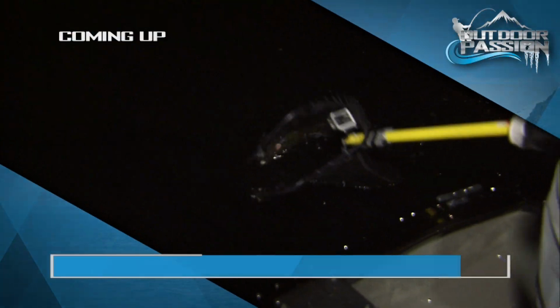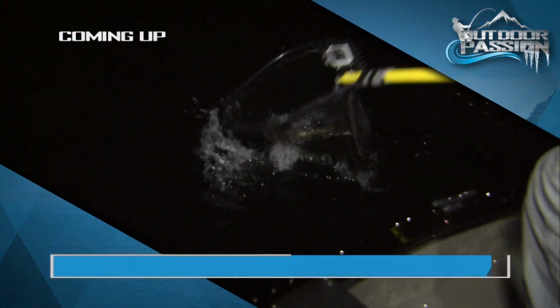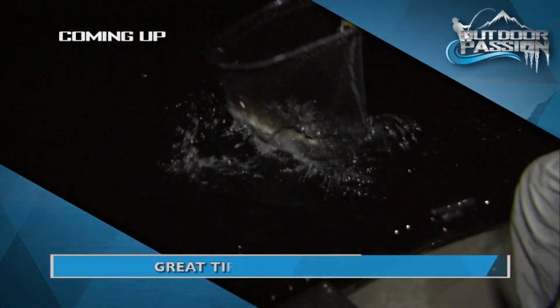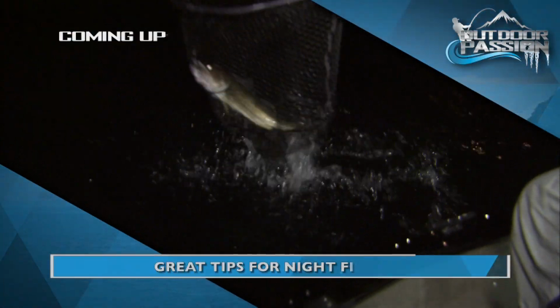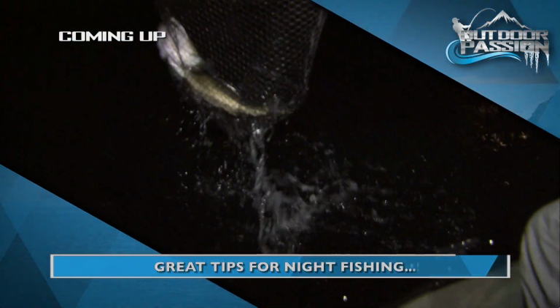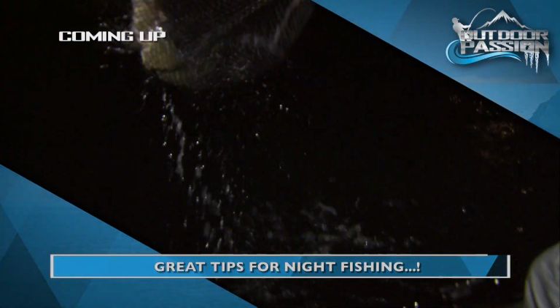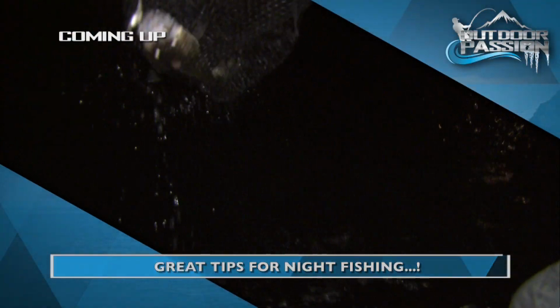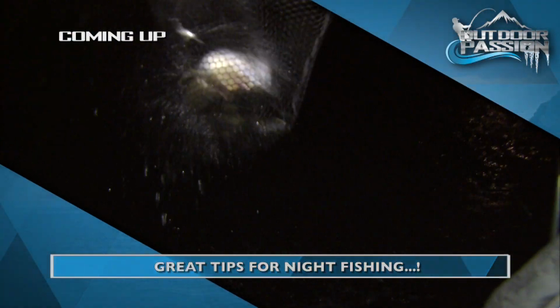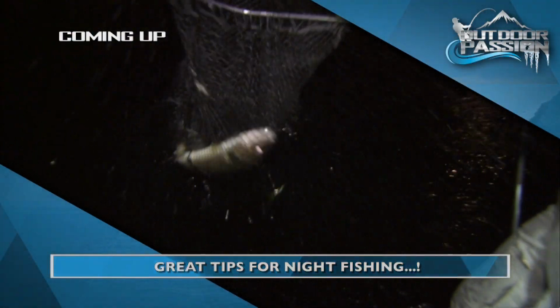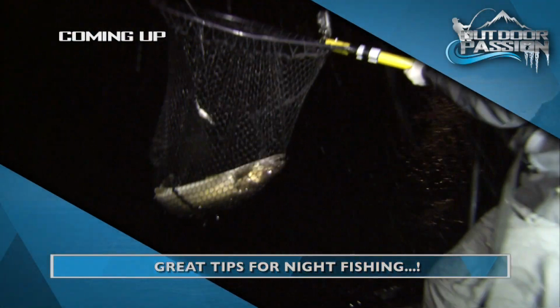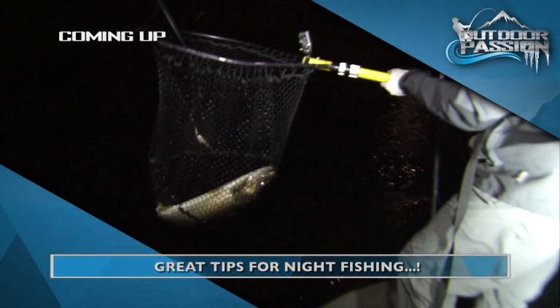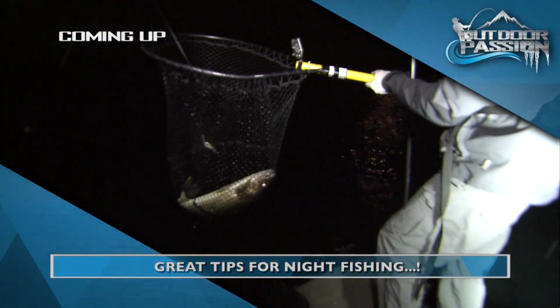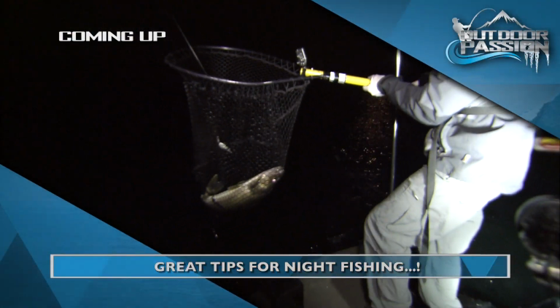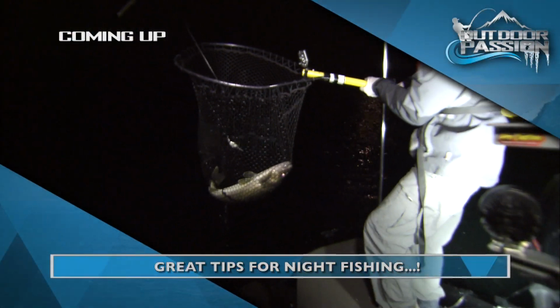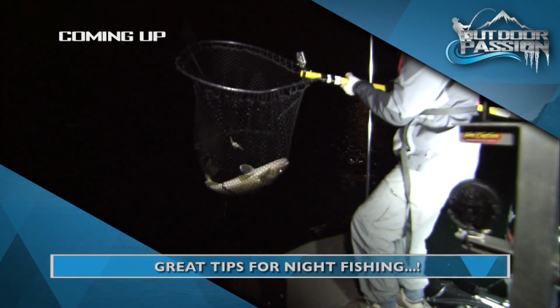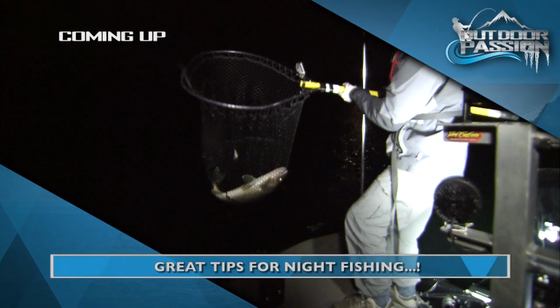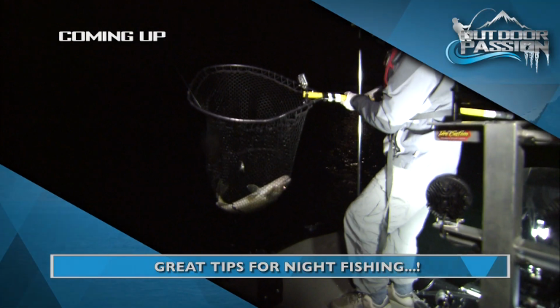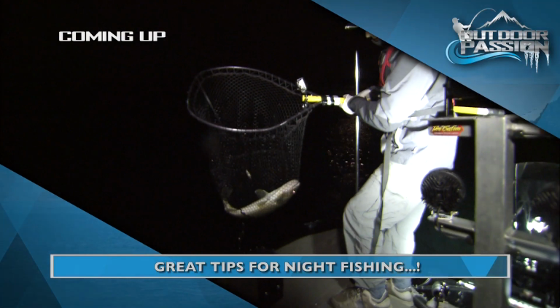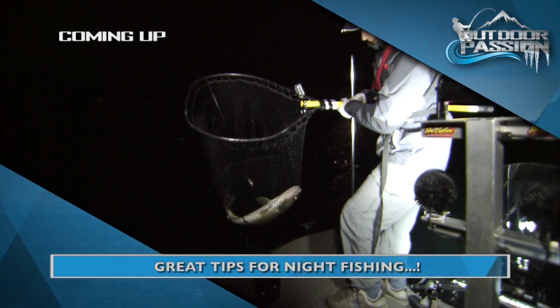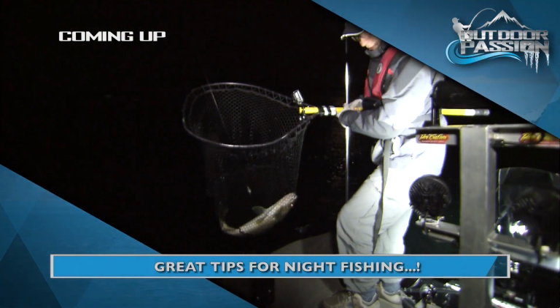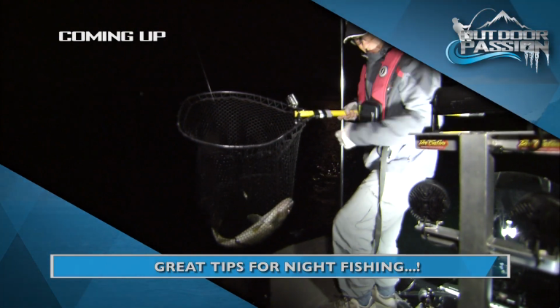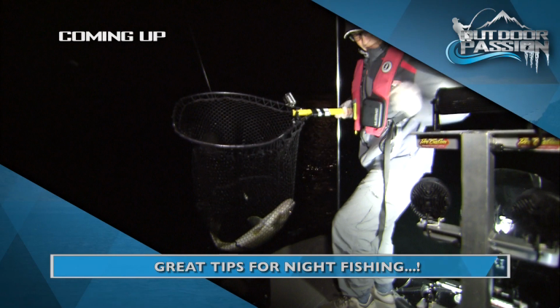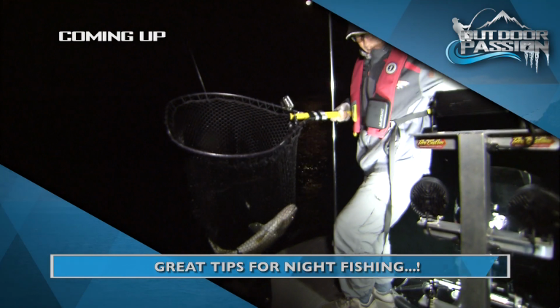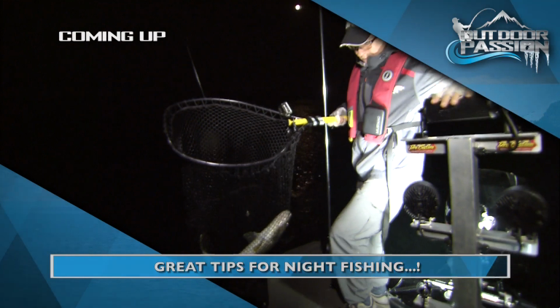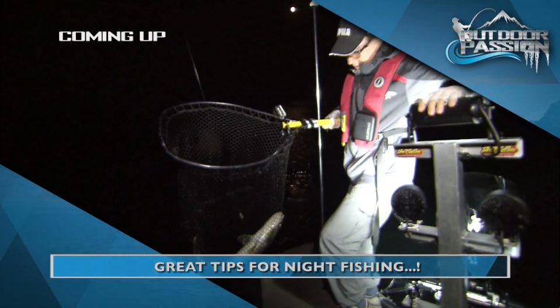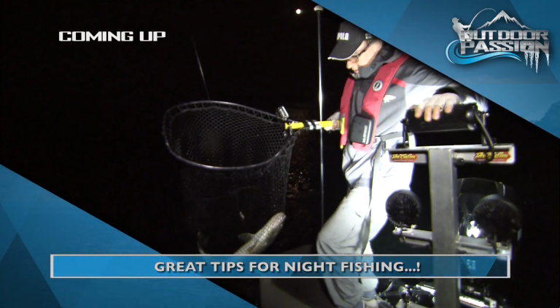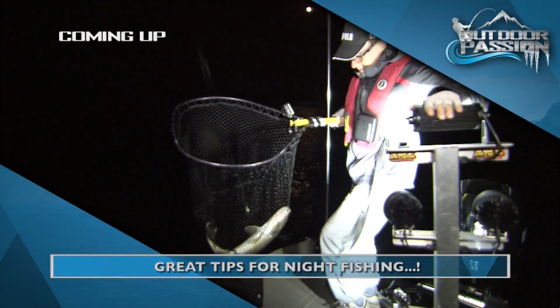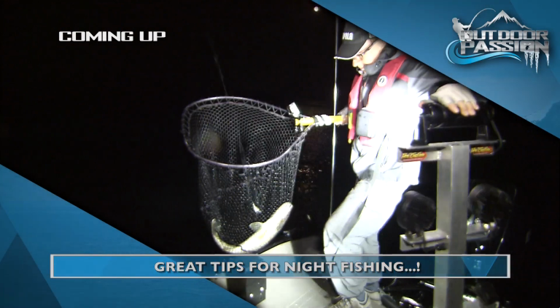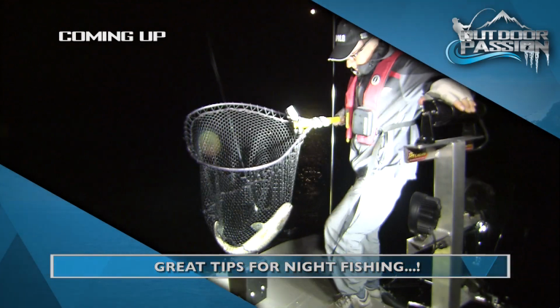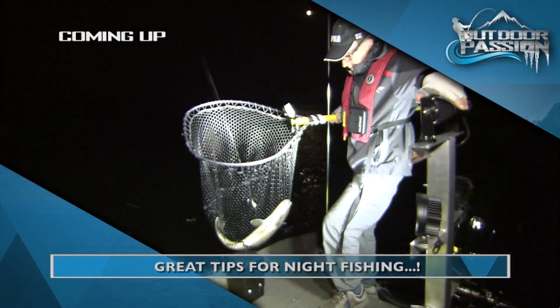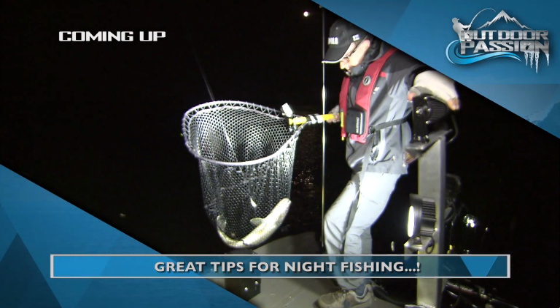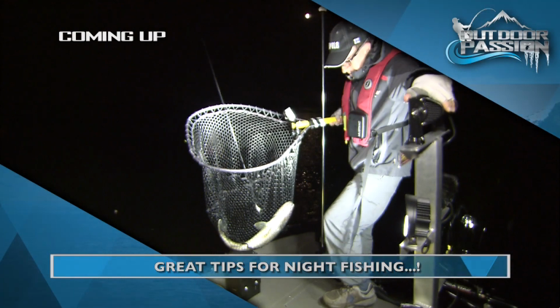After these messages, more high-tech tips to catch monster fish. Stay with us.